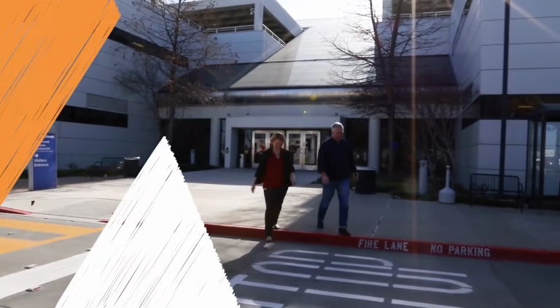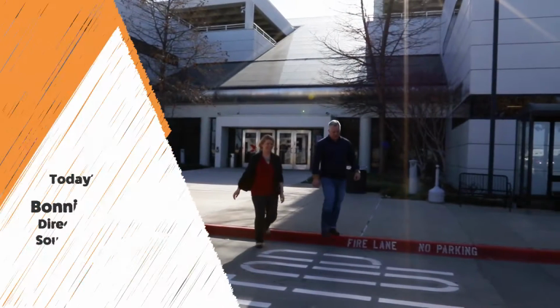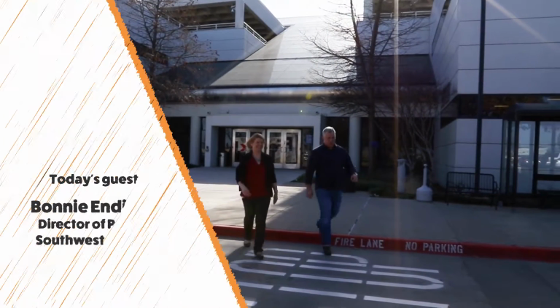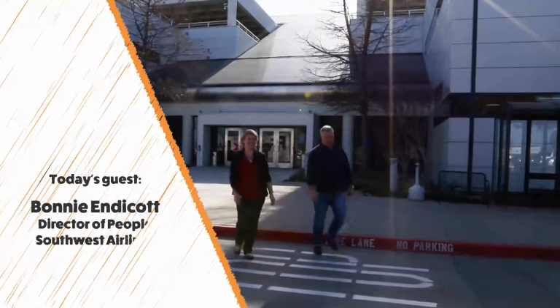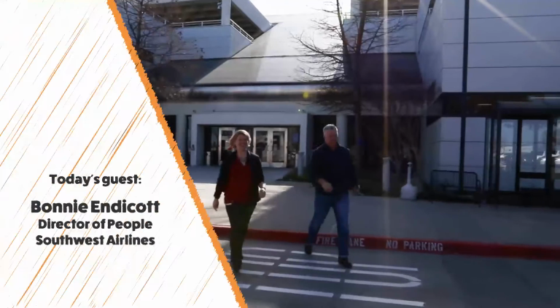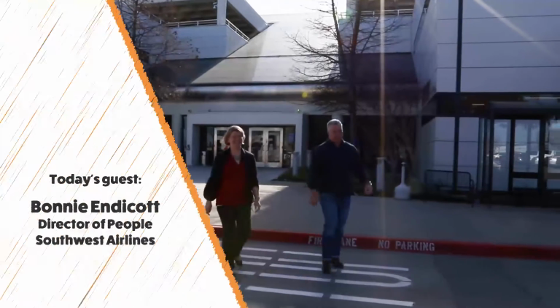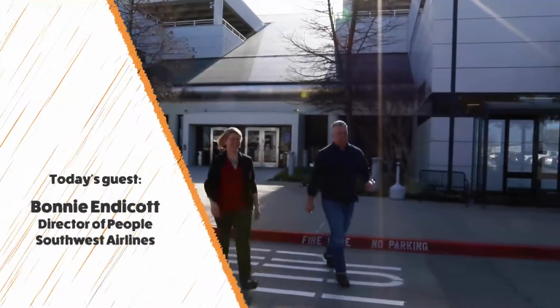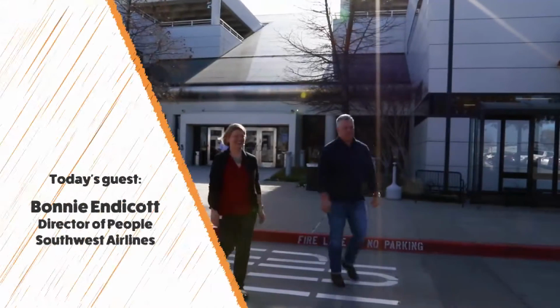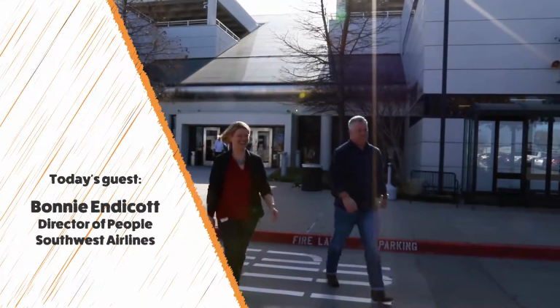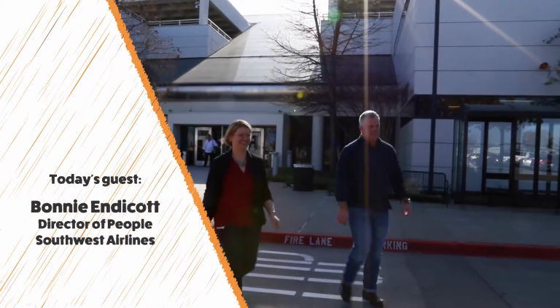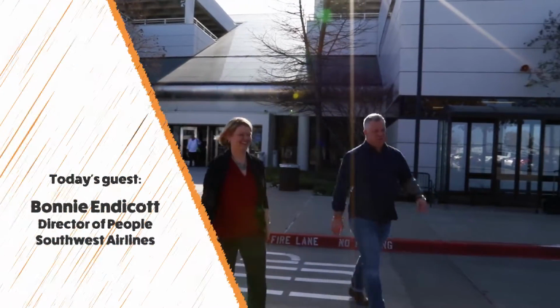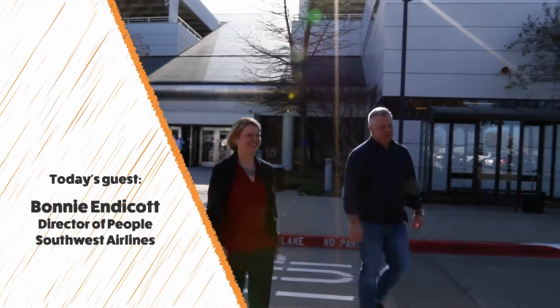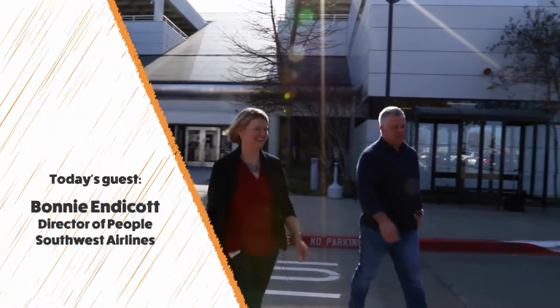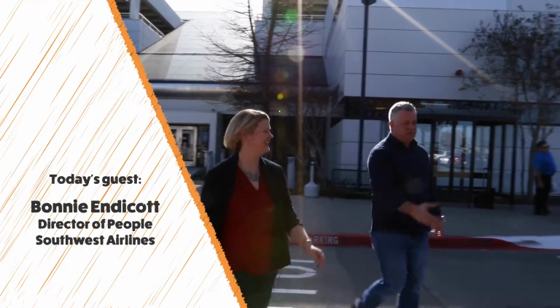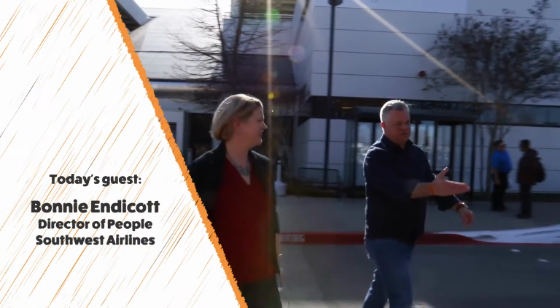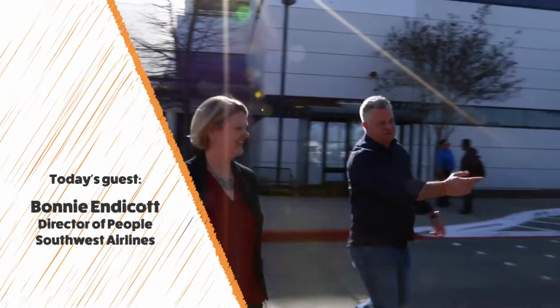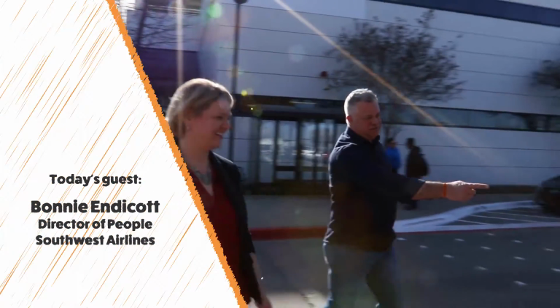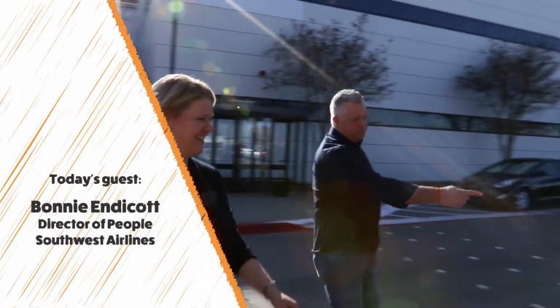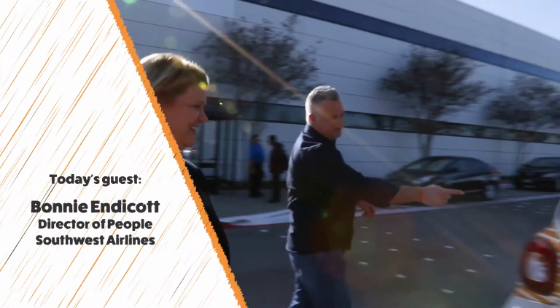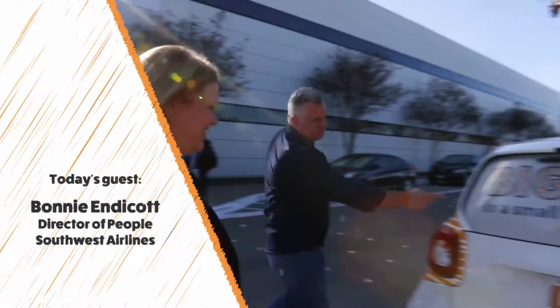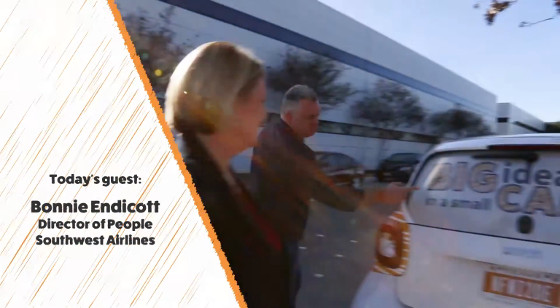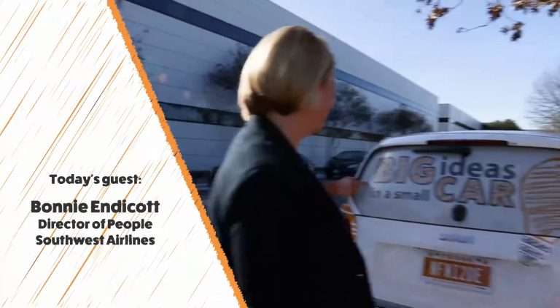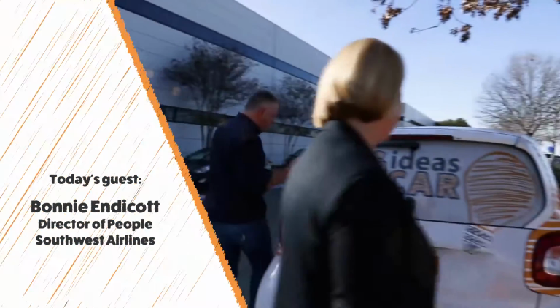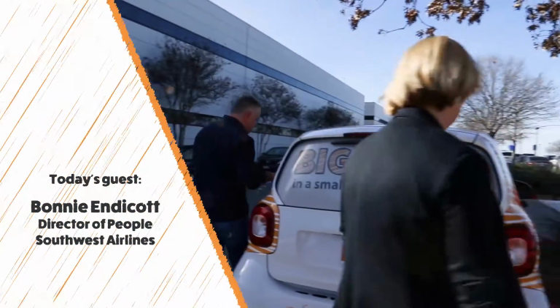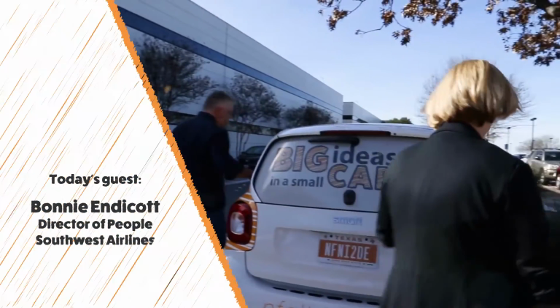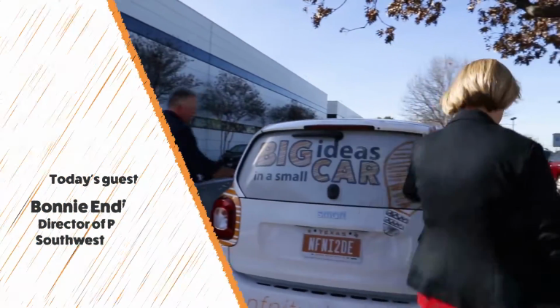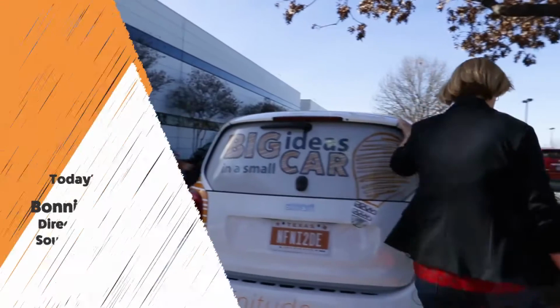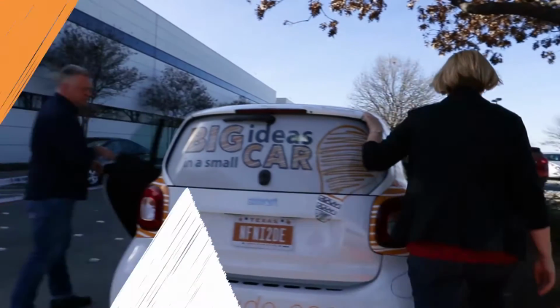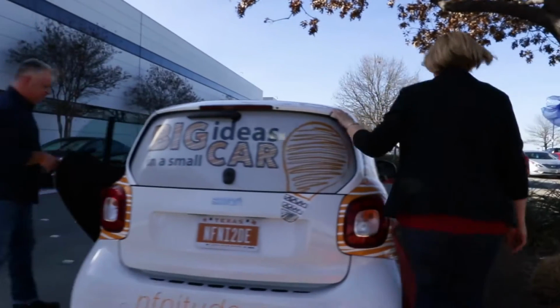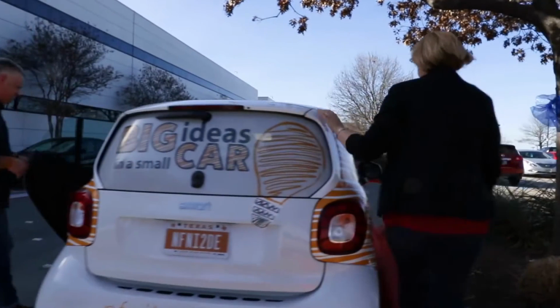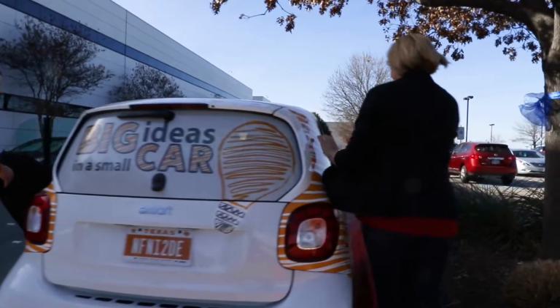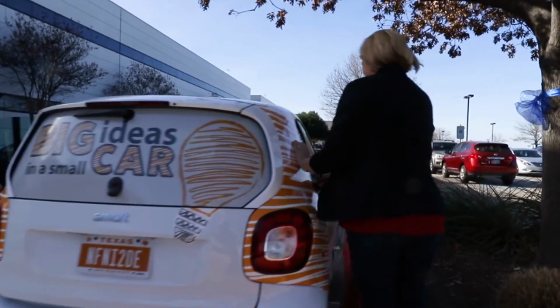Today we're going to talk with Bonnie Endicott, director of People at Southwest Airlines. They're up to some pretty exciting things on the development side over there.